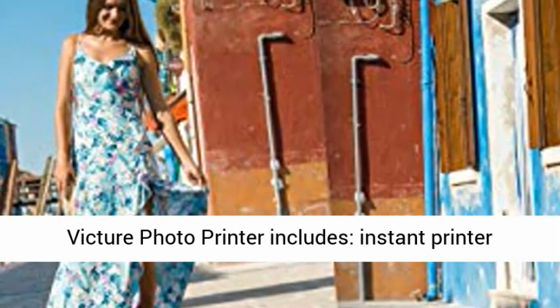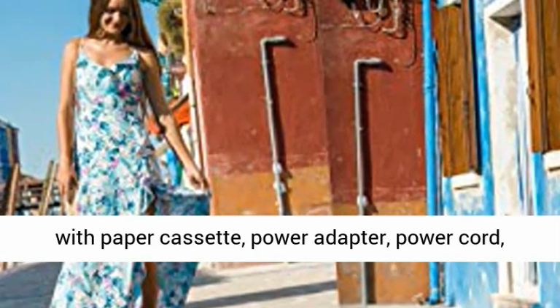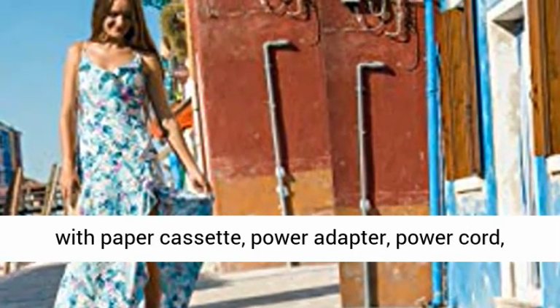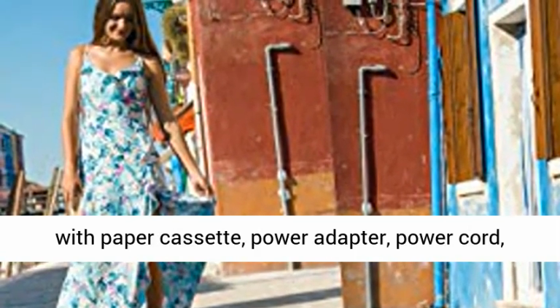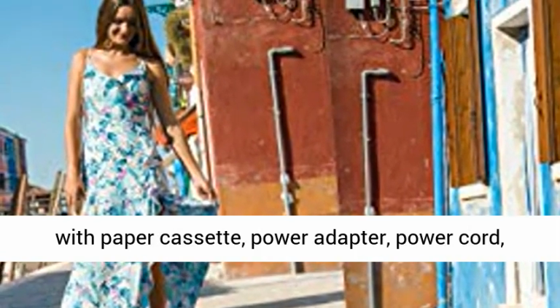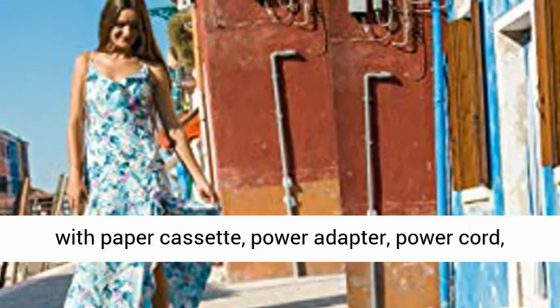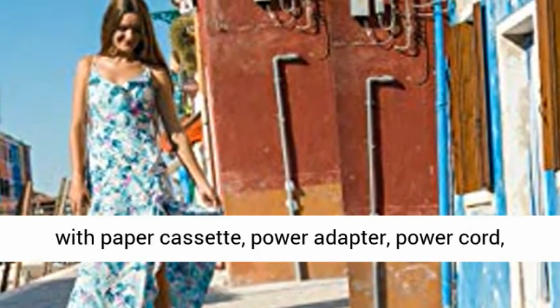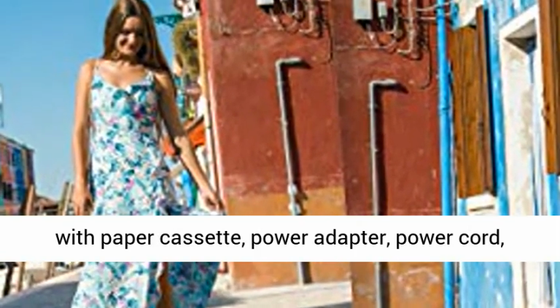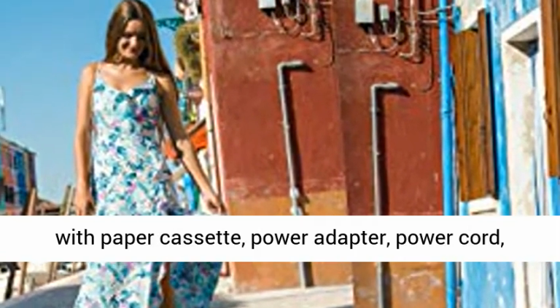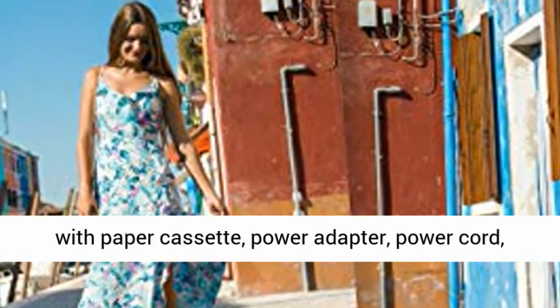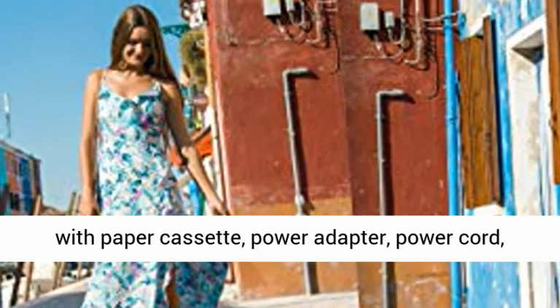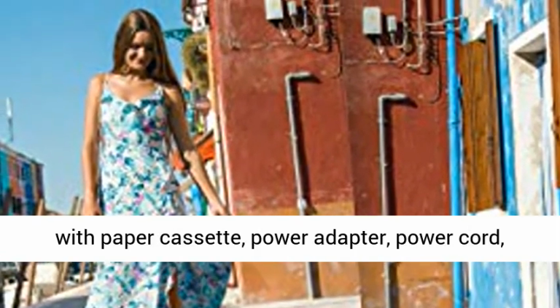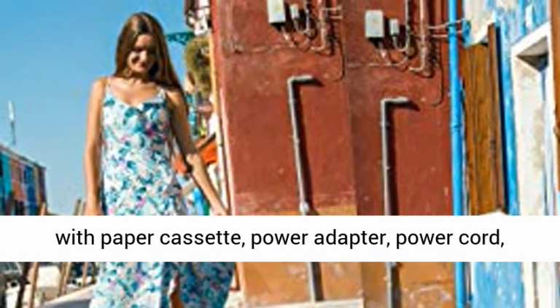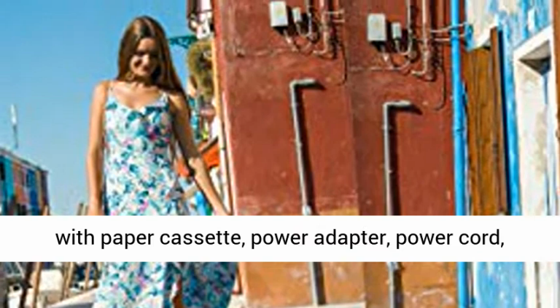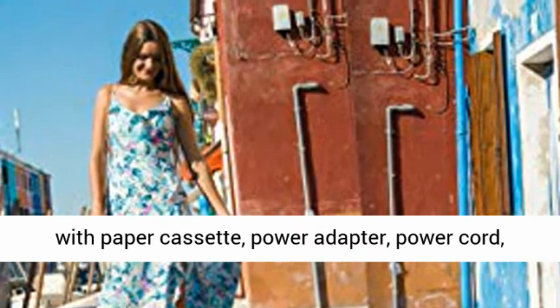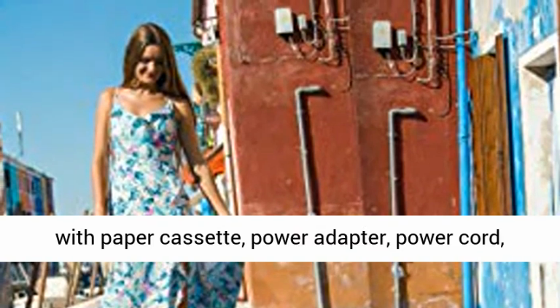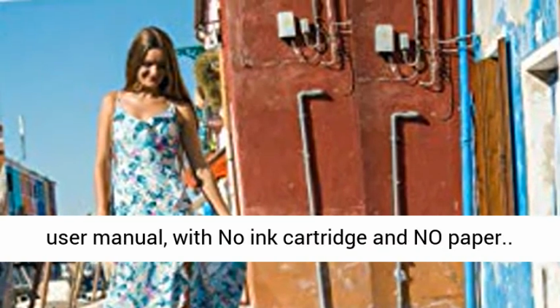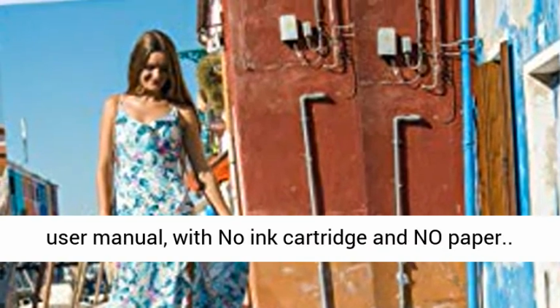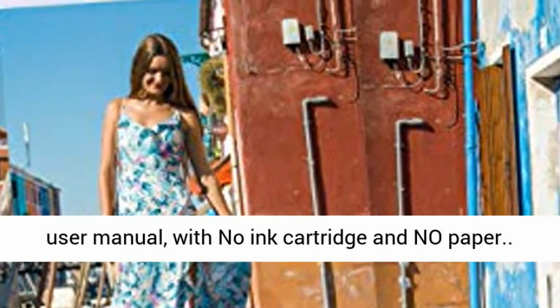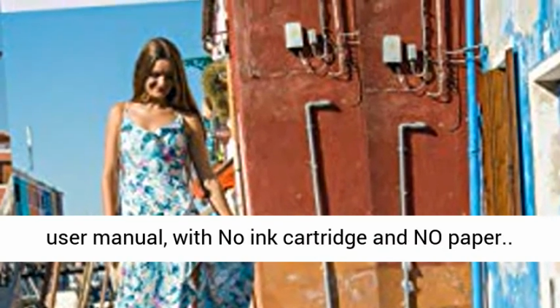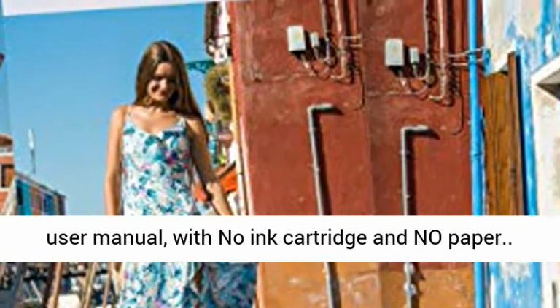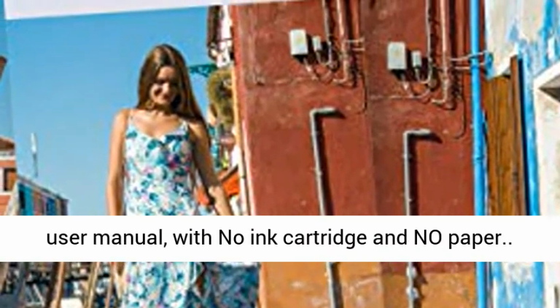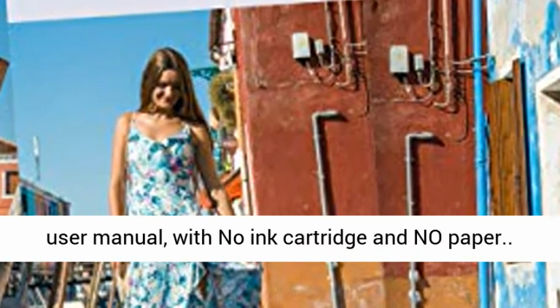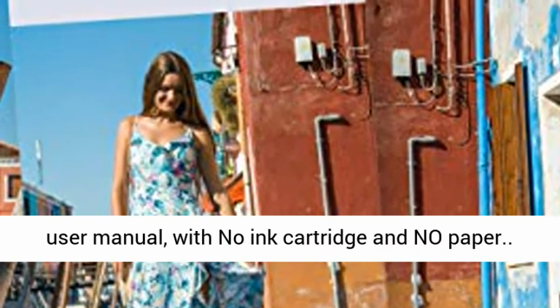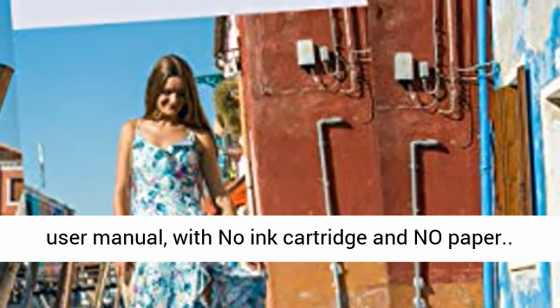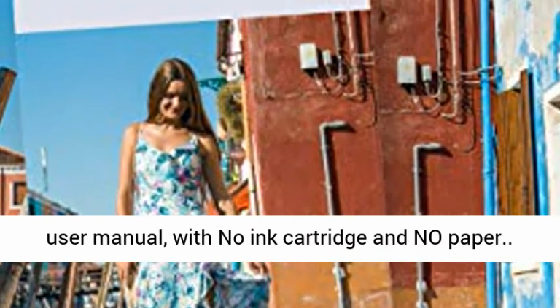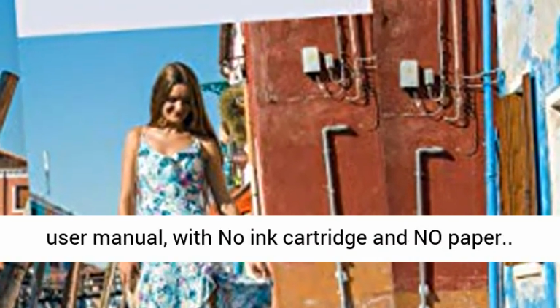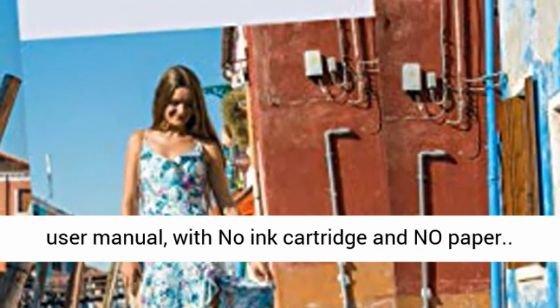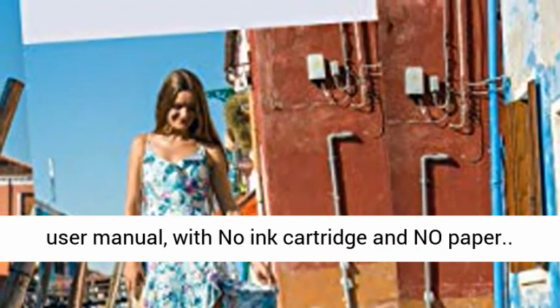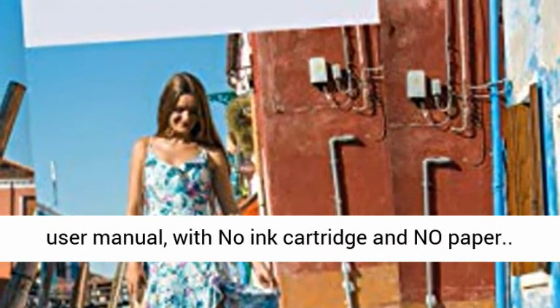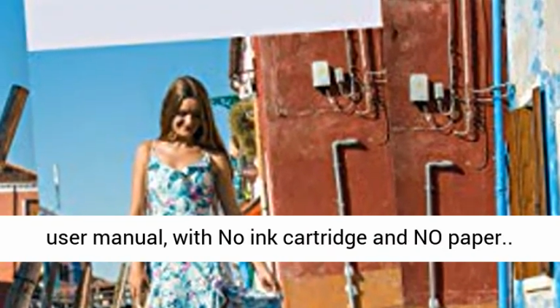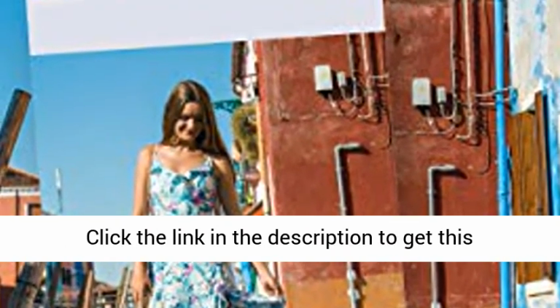Victor Photo Printer includes an instant printer with paper cassette, power adapter, power cord, and user manual — with no ink cartridge and no paper.